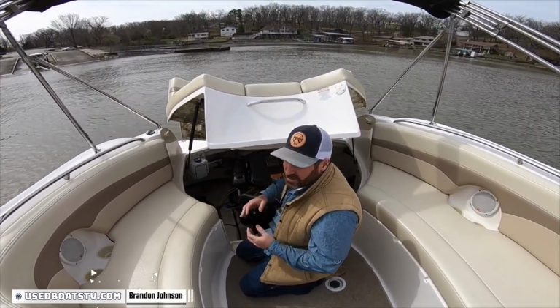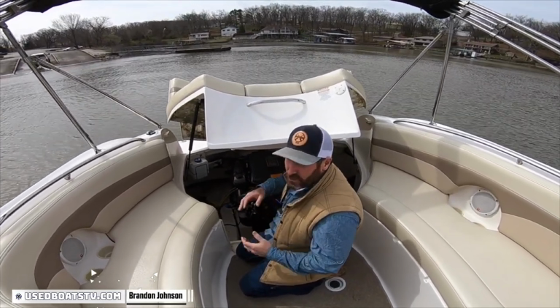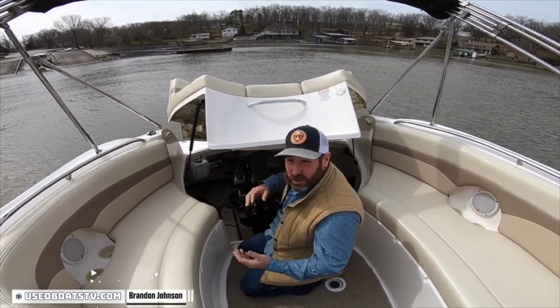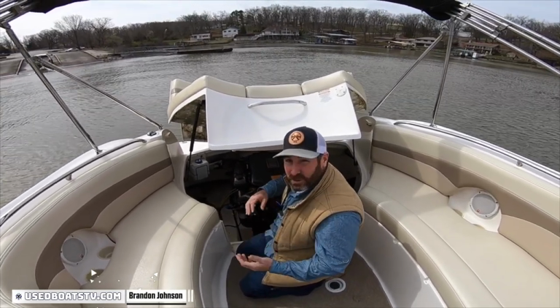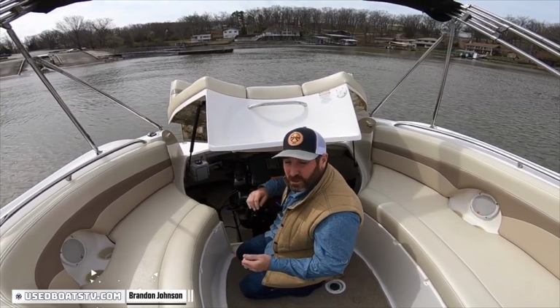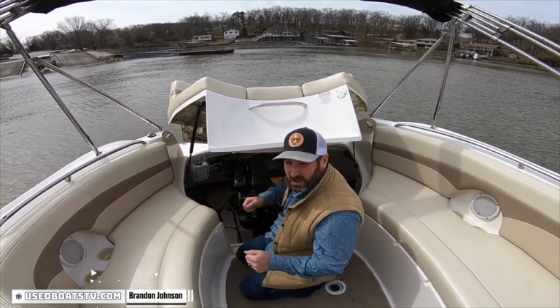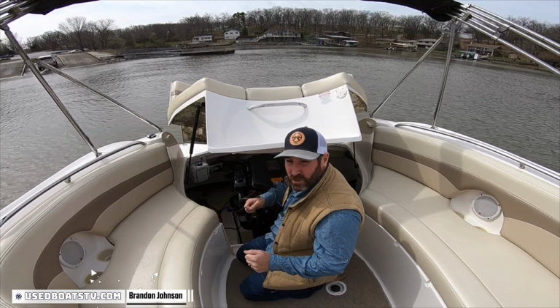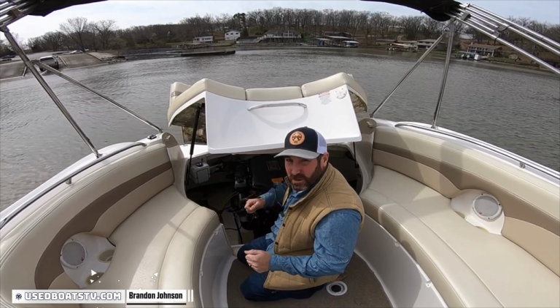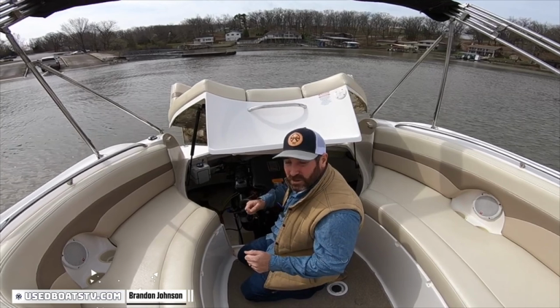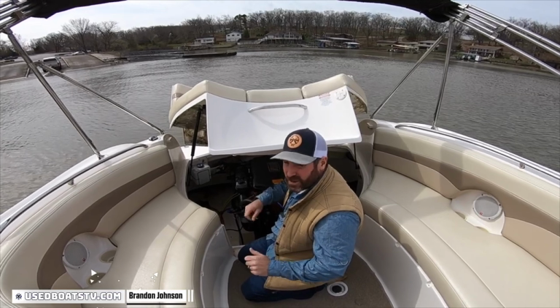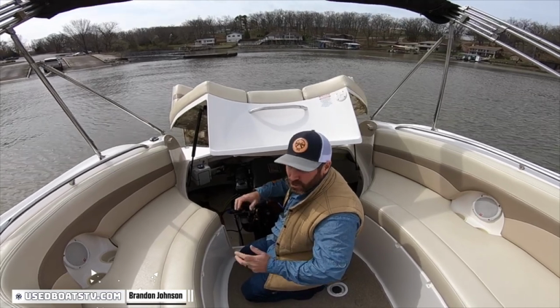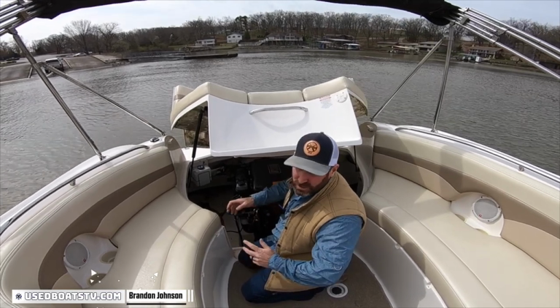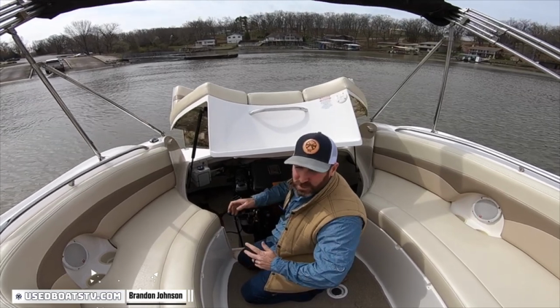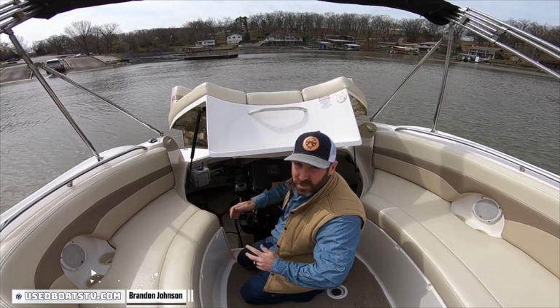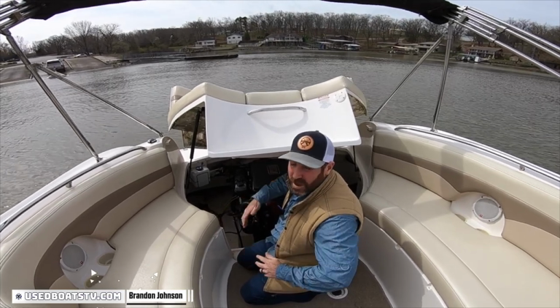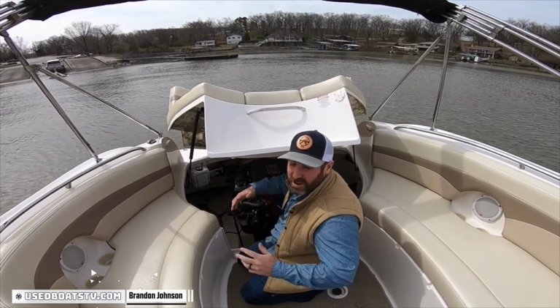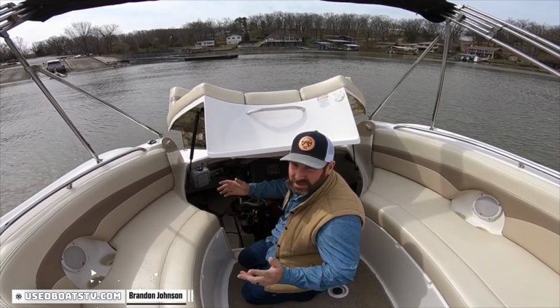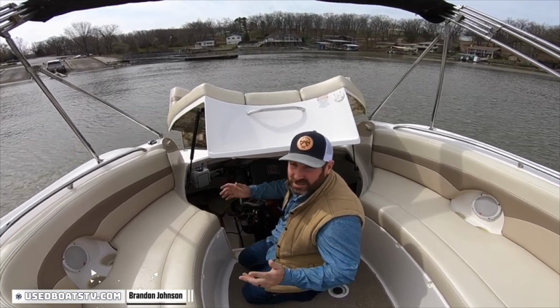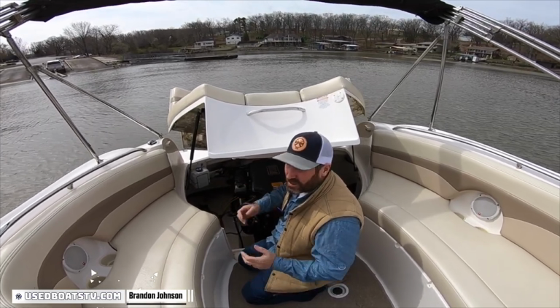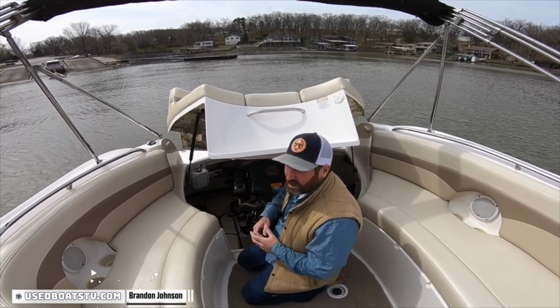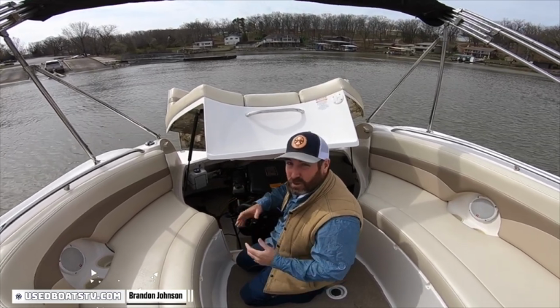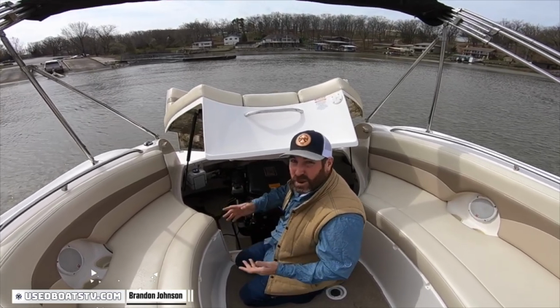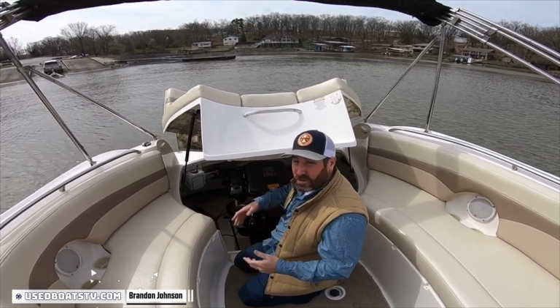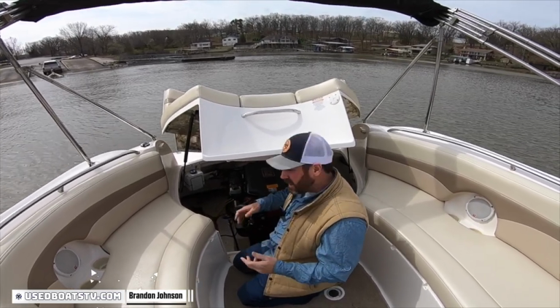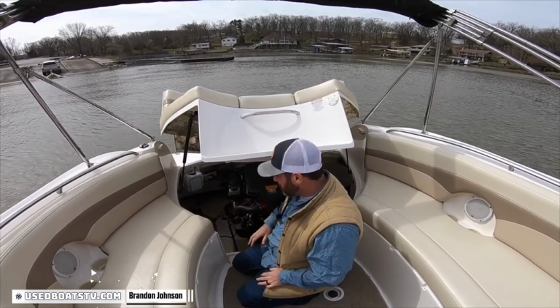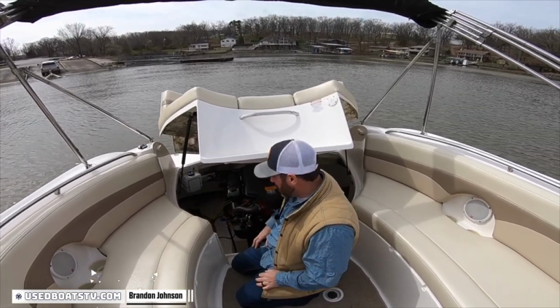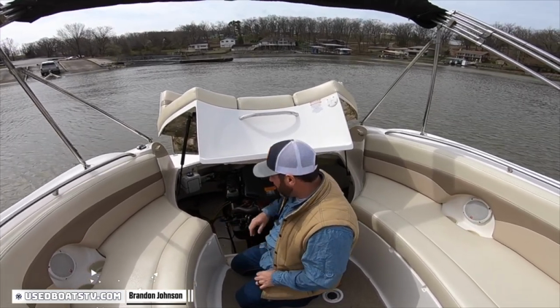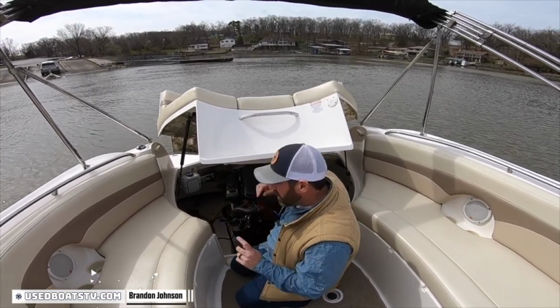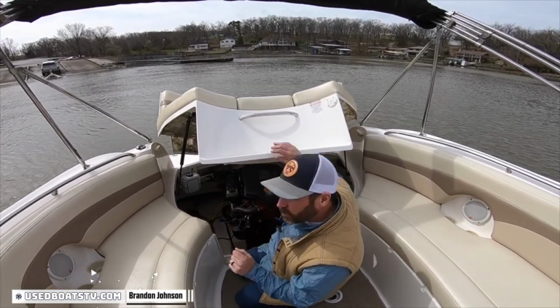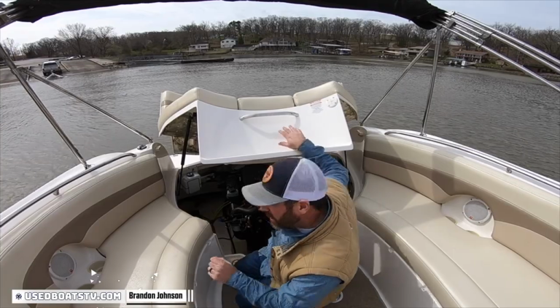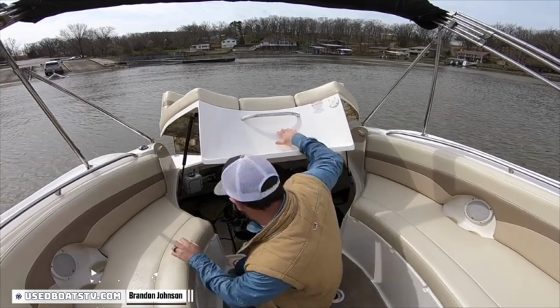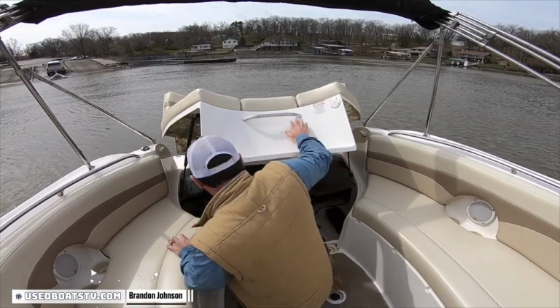Then, if we go to start it and we get the old click, click, click, we can just switch the other battery — day's still on. When you're done for the day, shut it off. But we've got it on both.